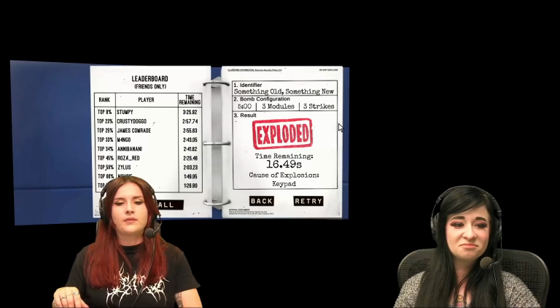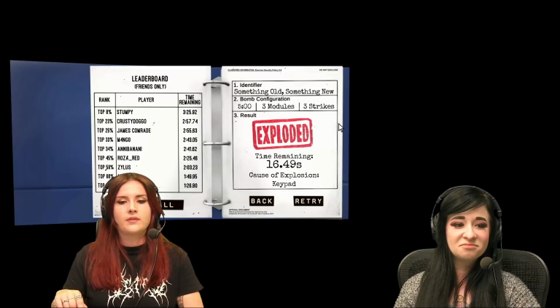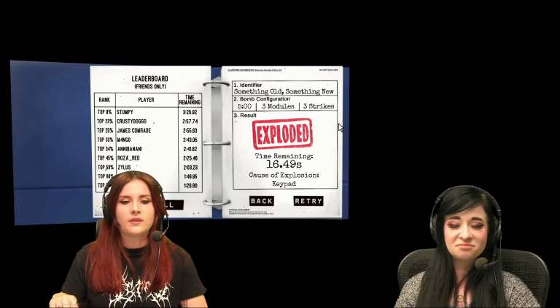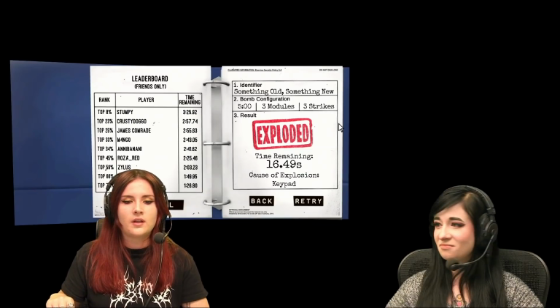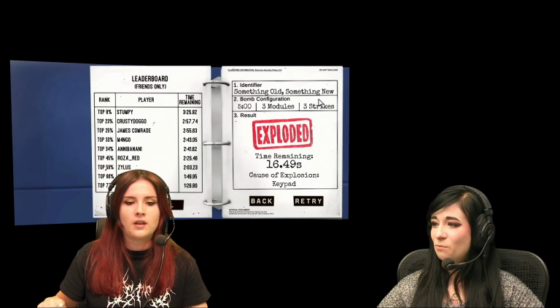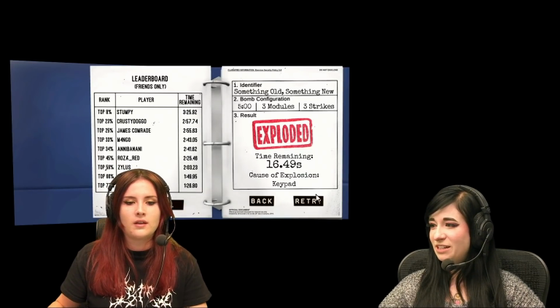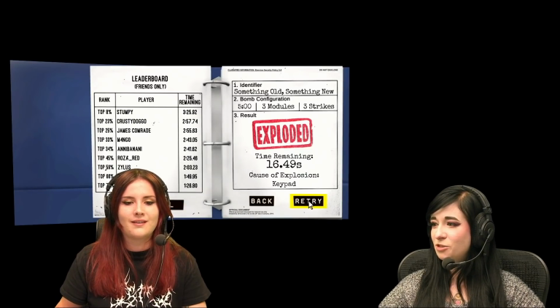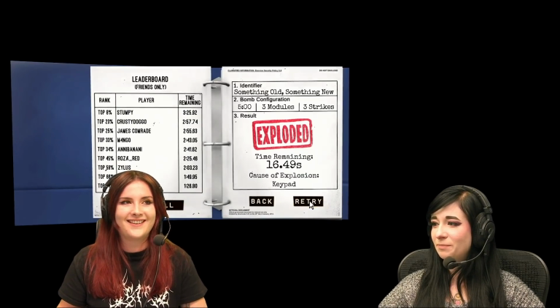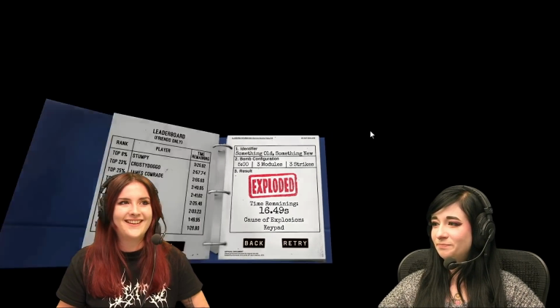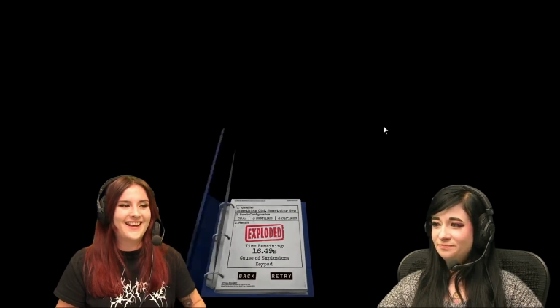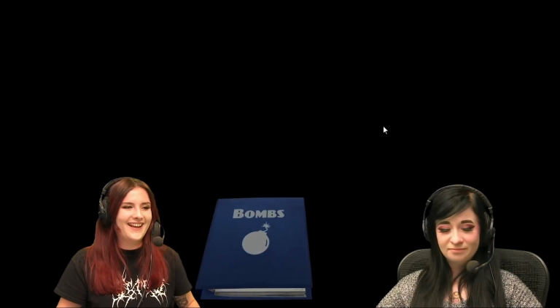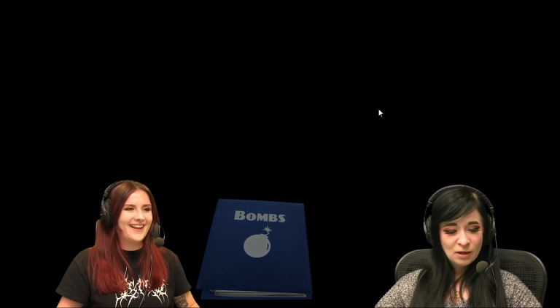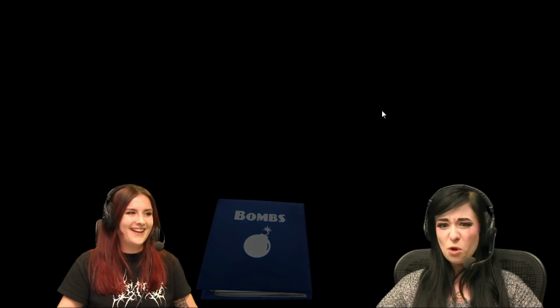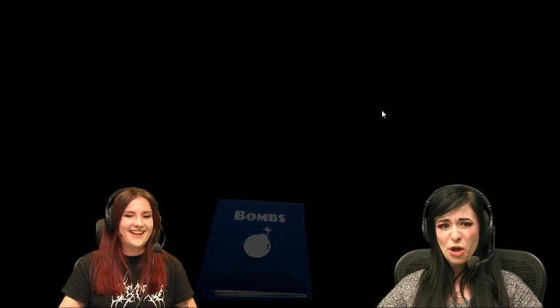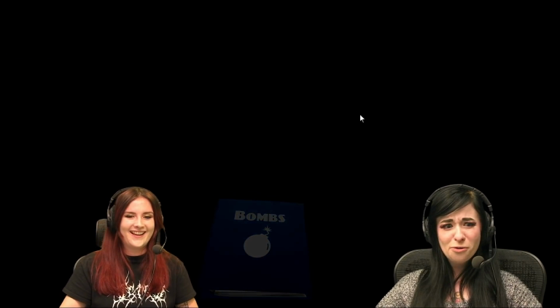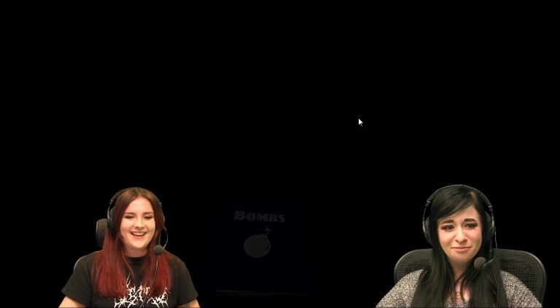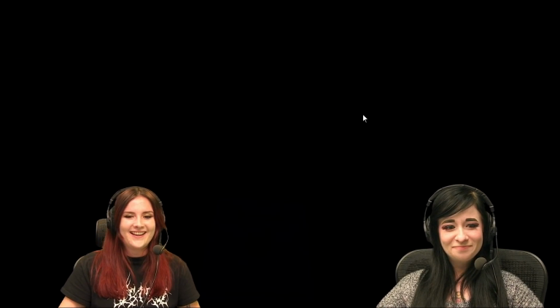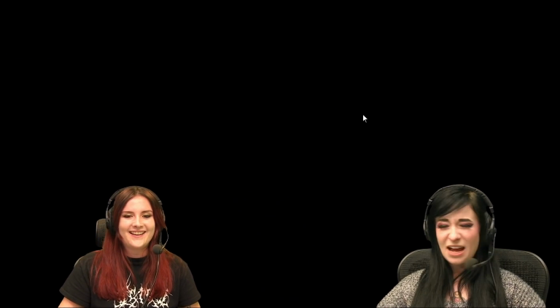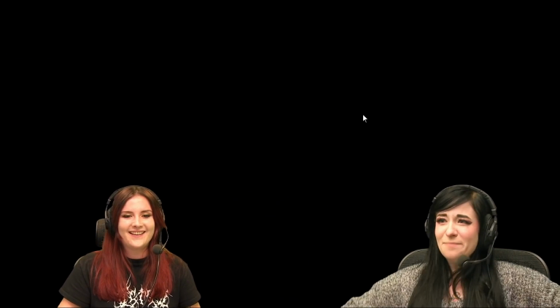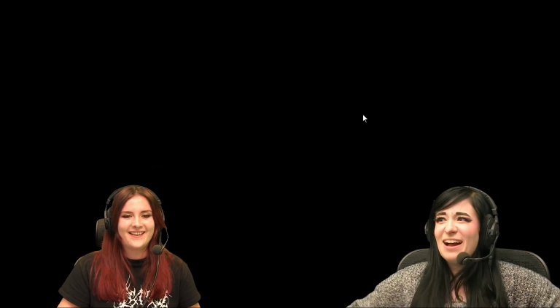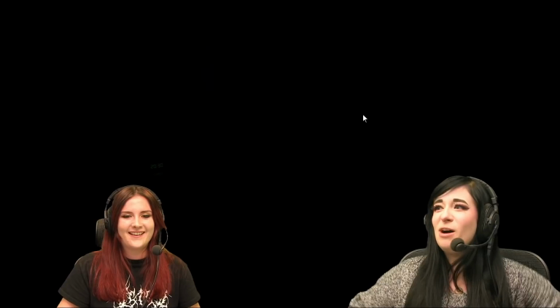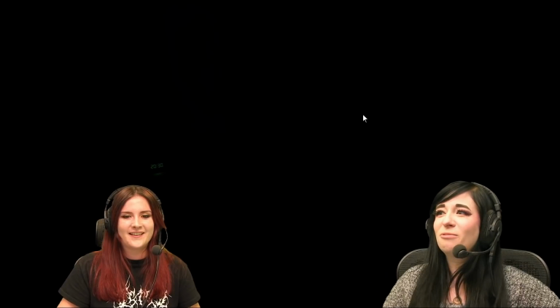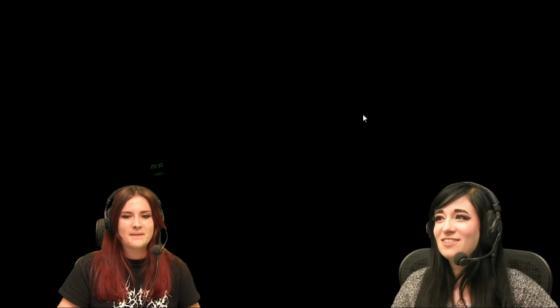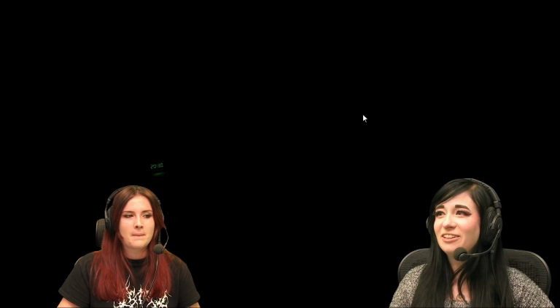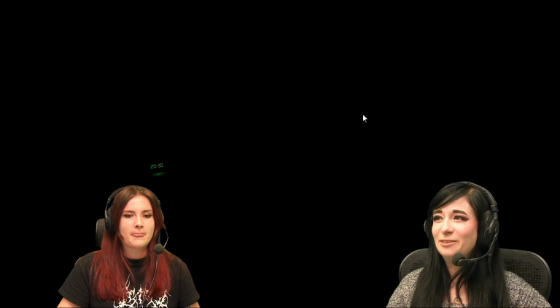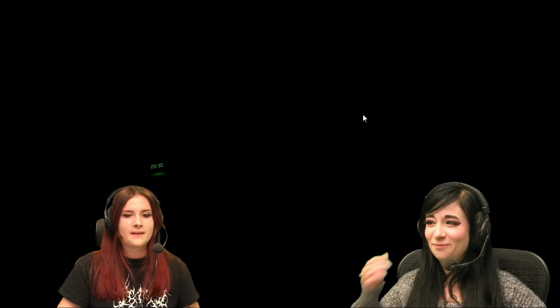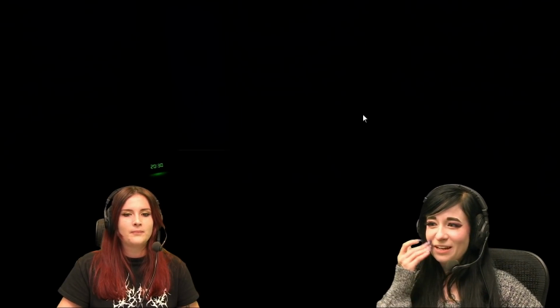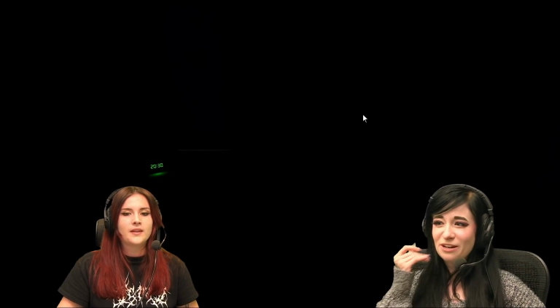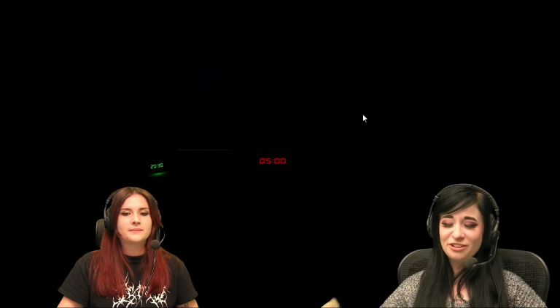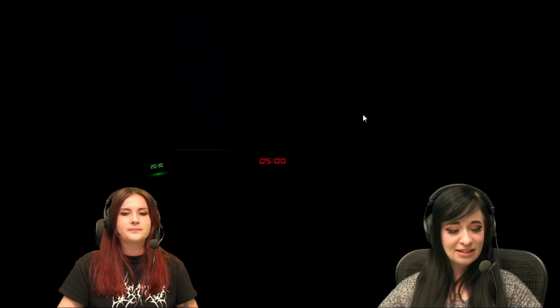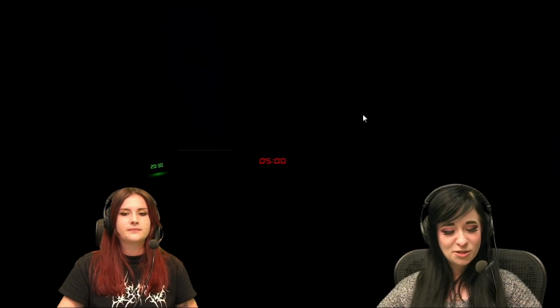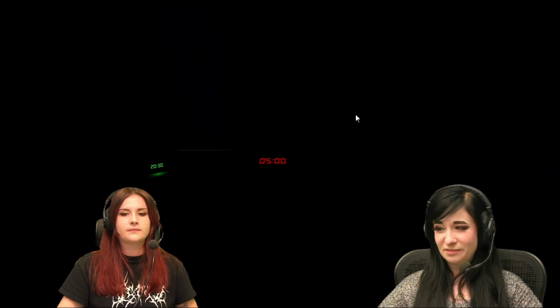We can do it! I'm all ready to go! I'm ready for the next one.